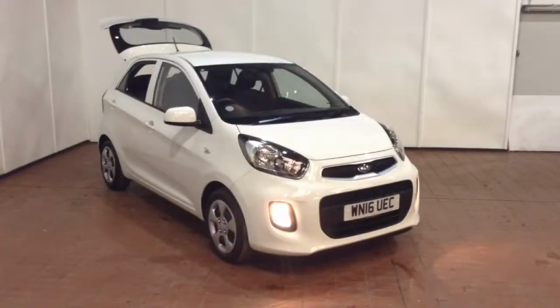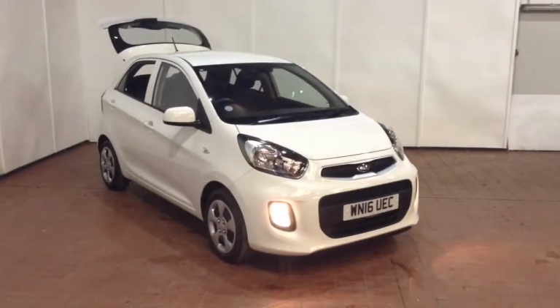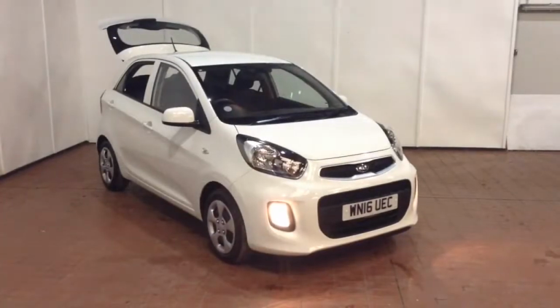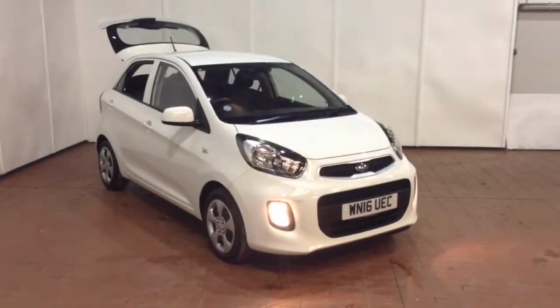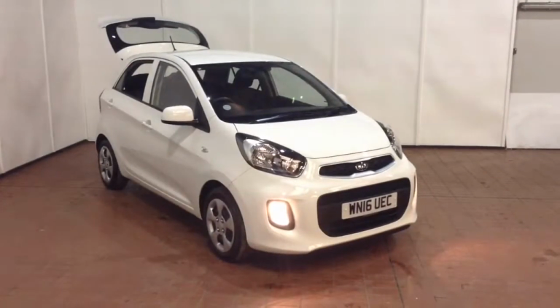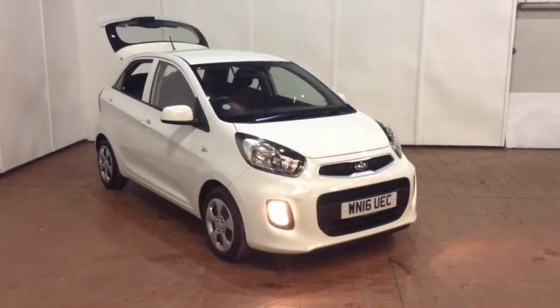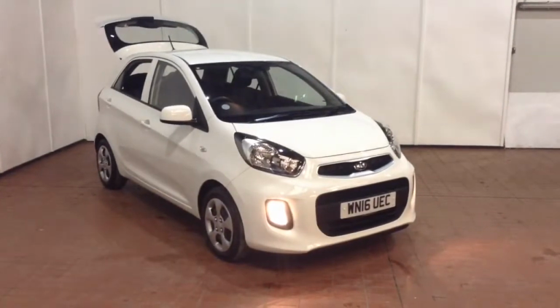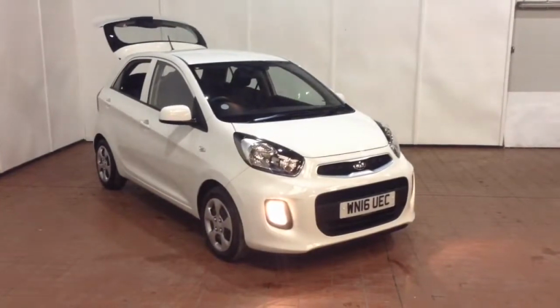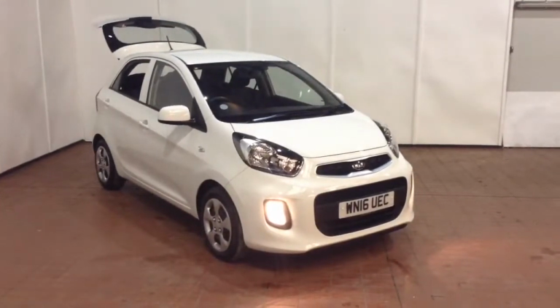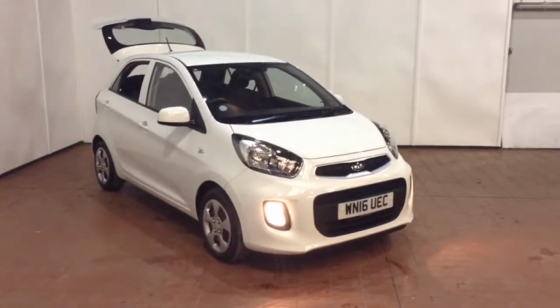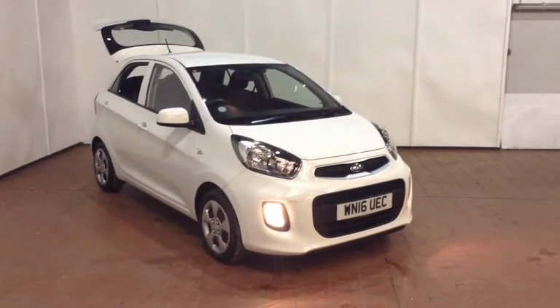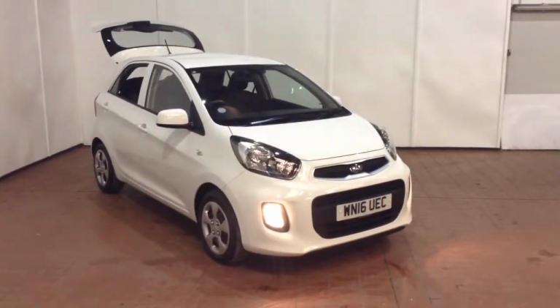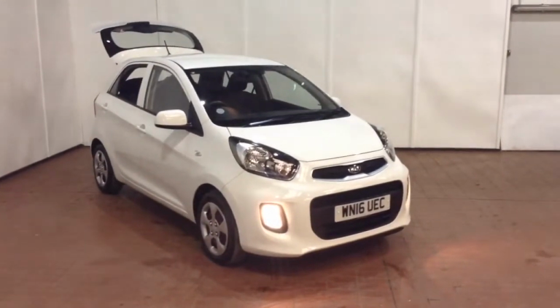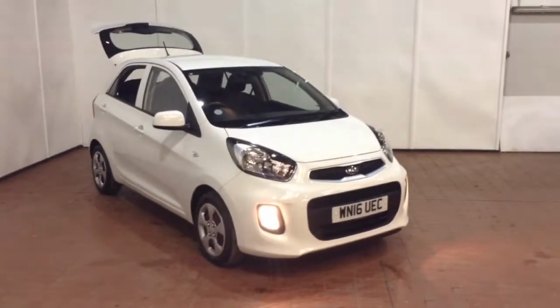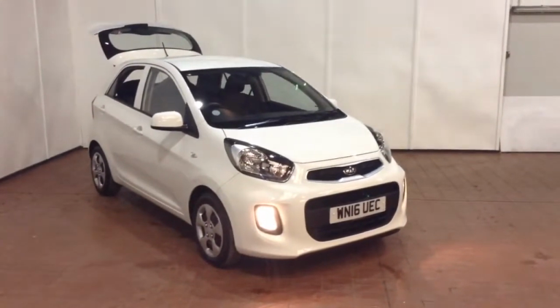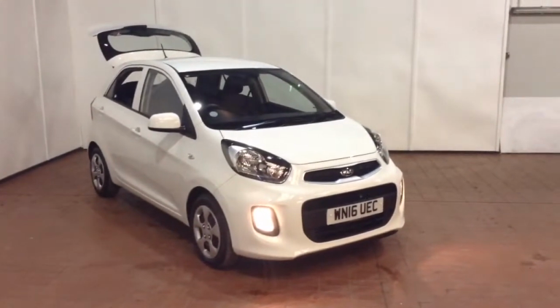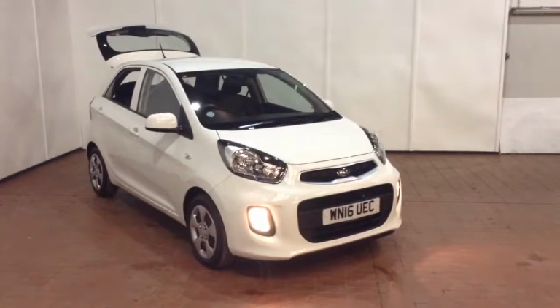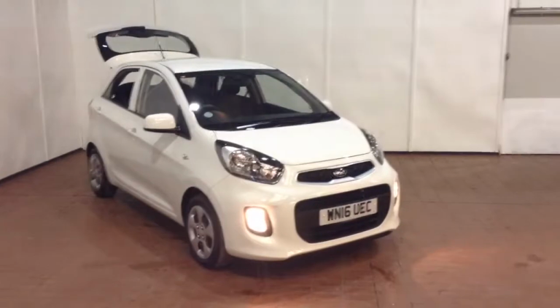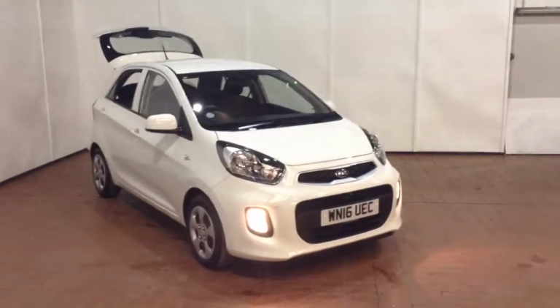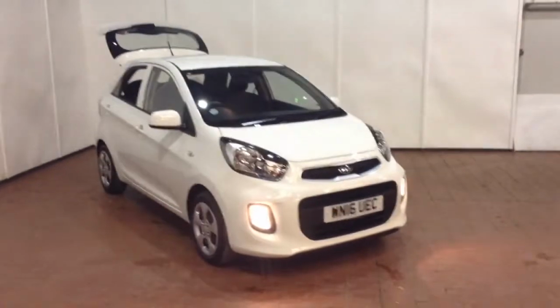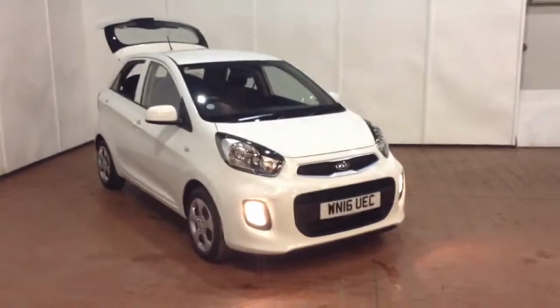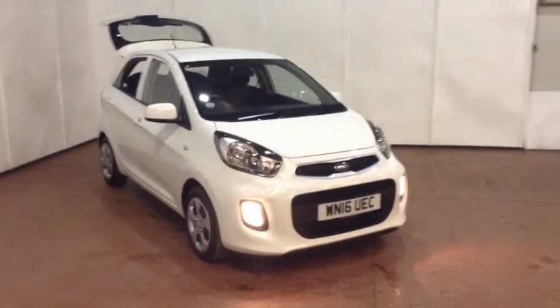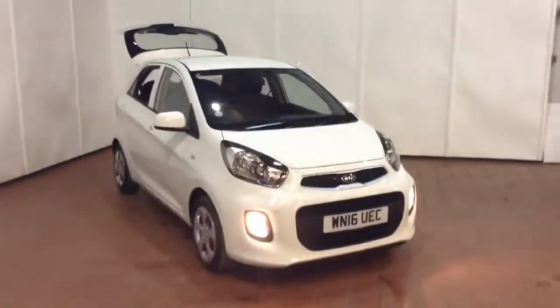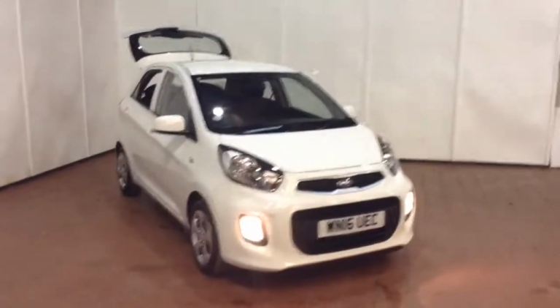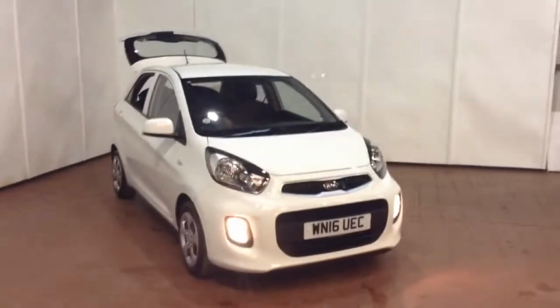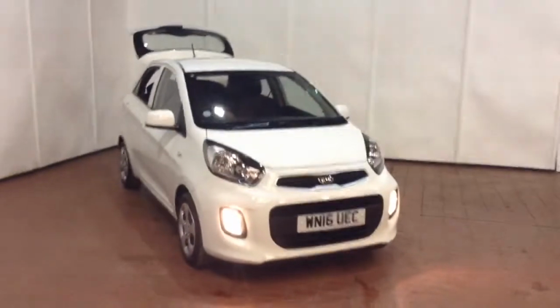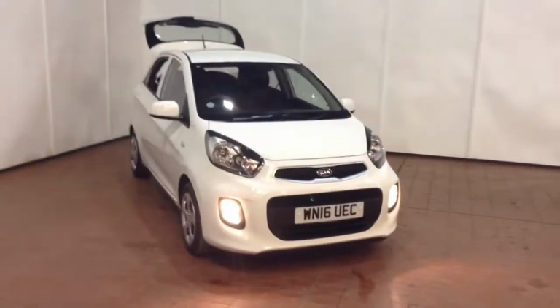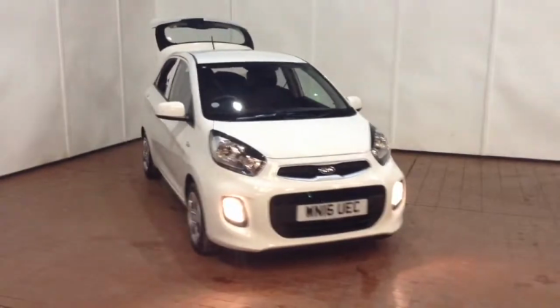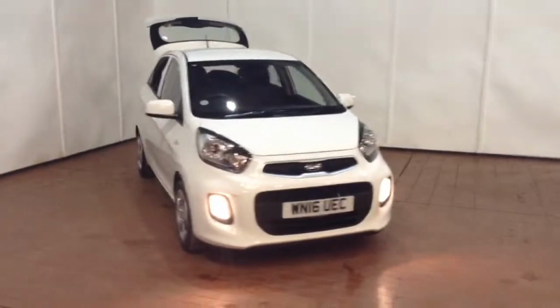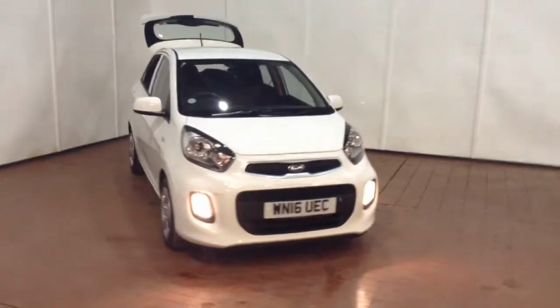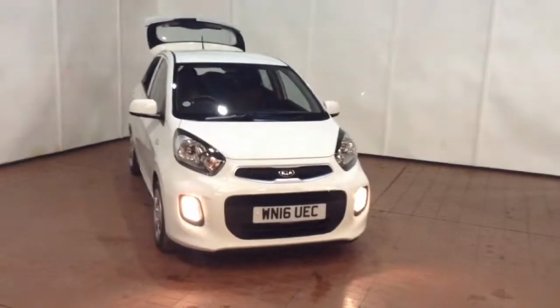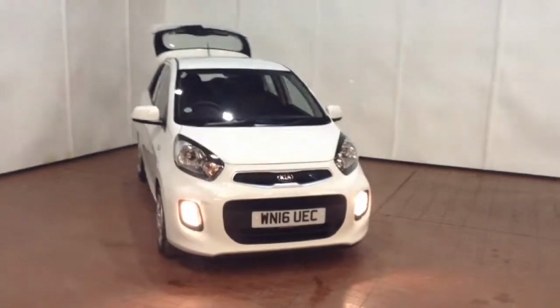Welcome to Wessex Garages in Newport. Today we have for you the Kia Picanto 1. This vehicle is in white and it's a petrol manual.